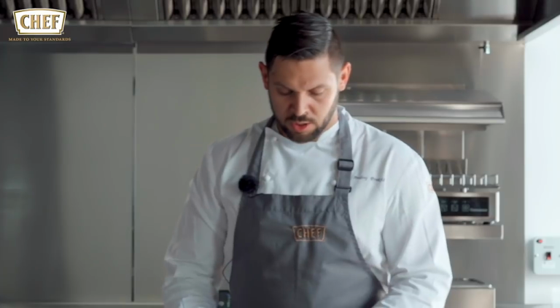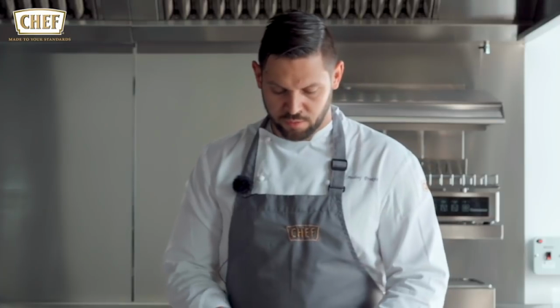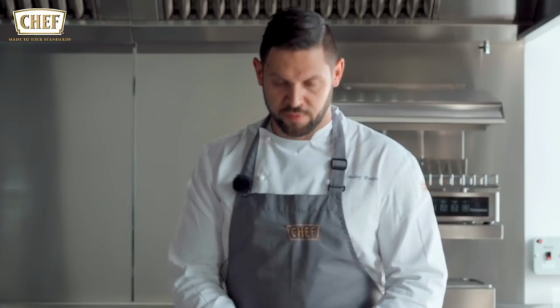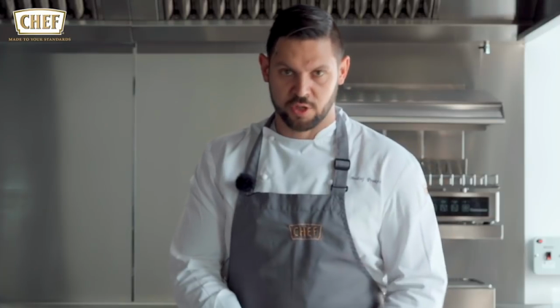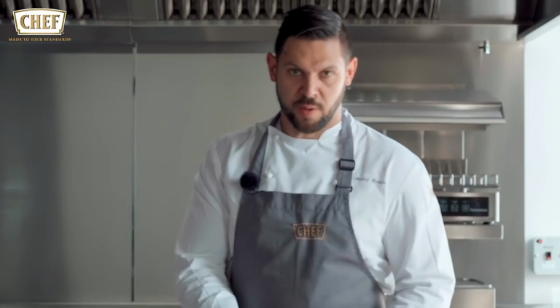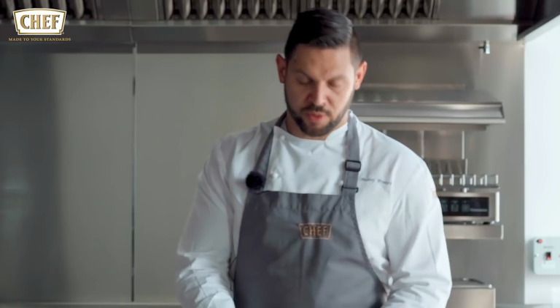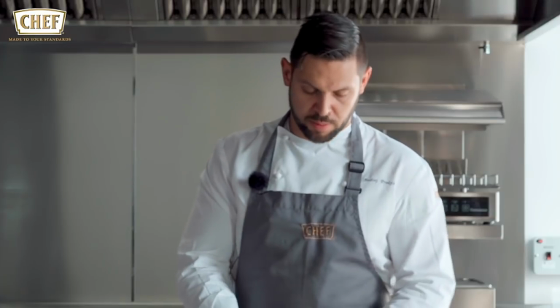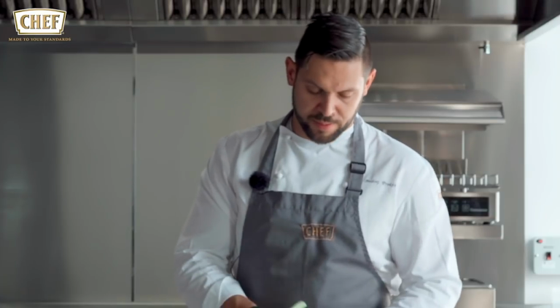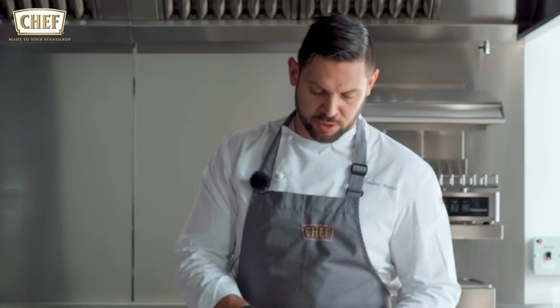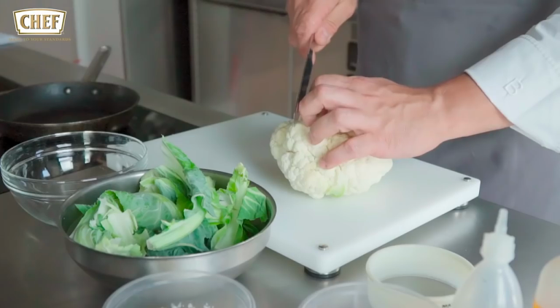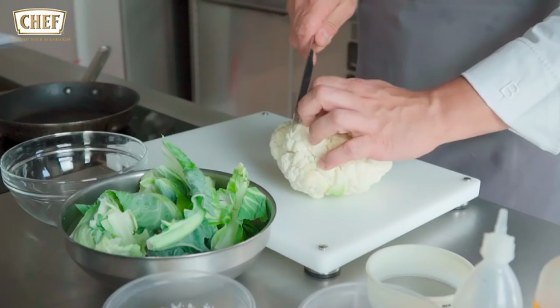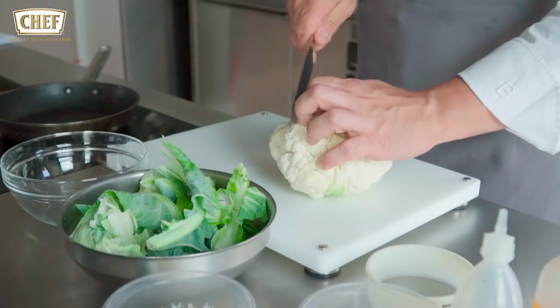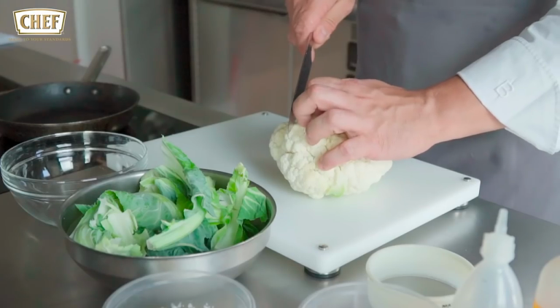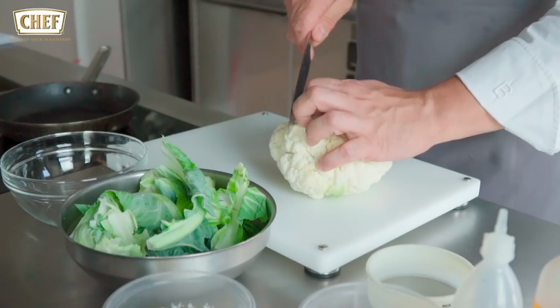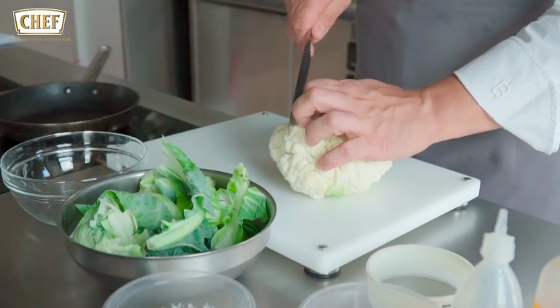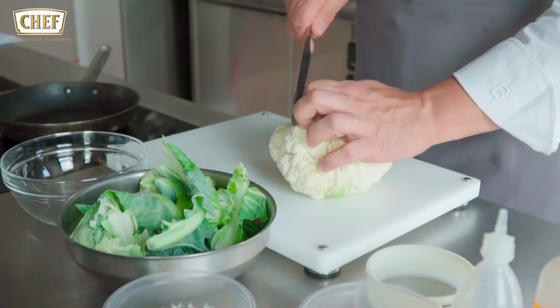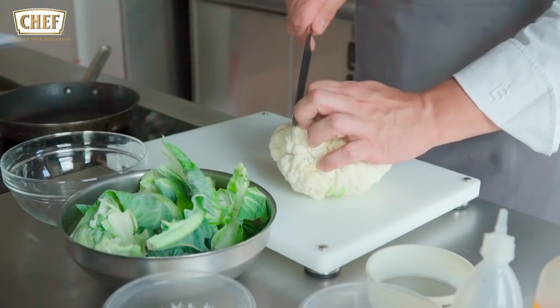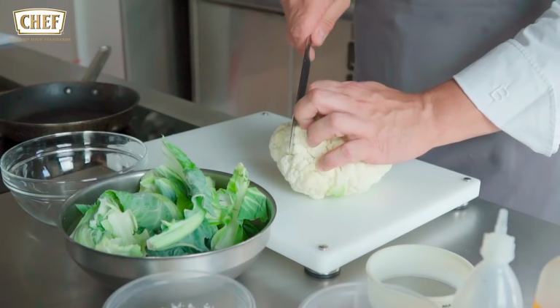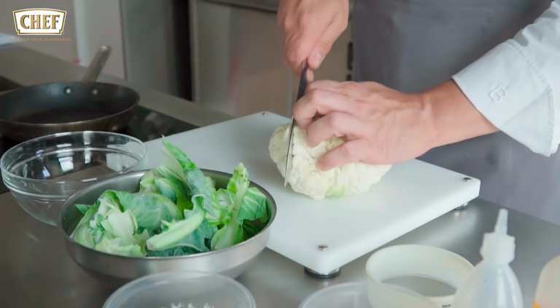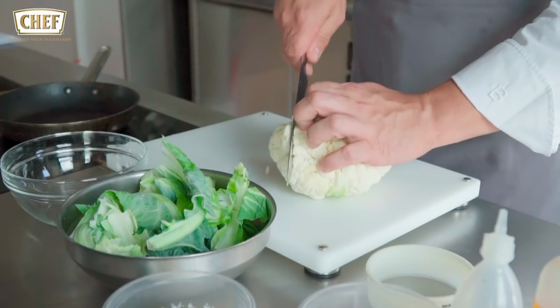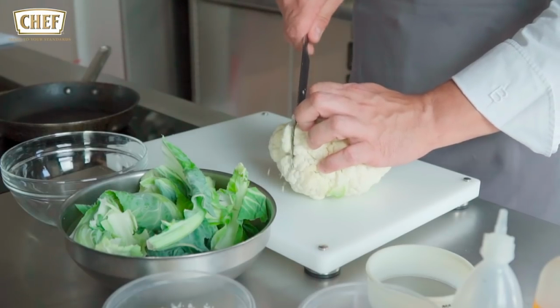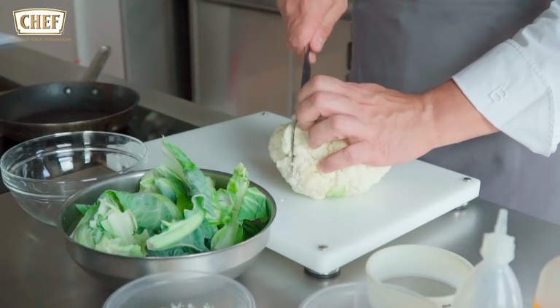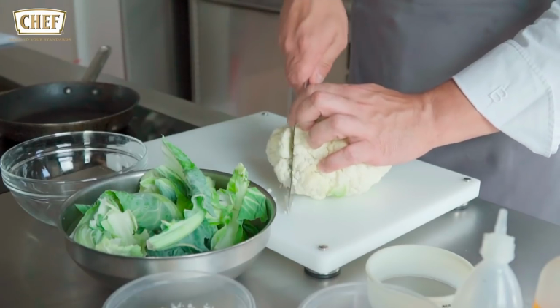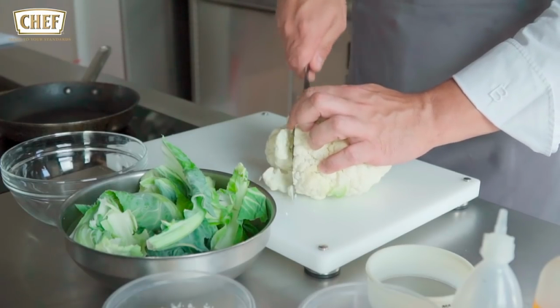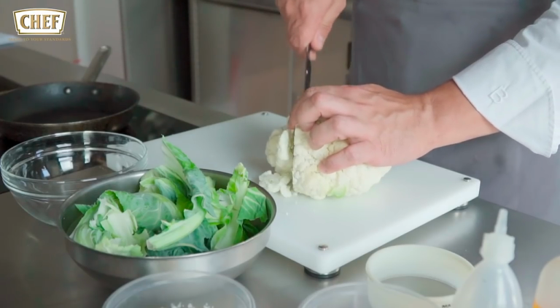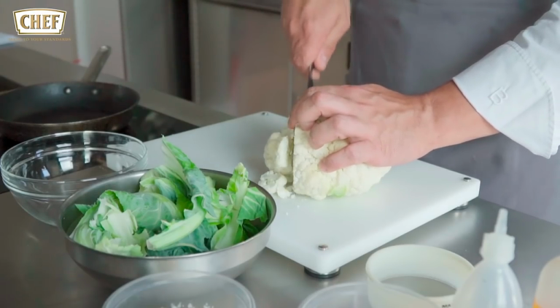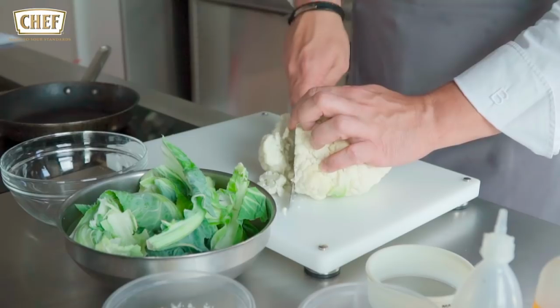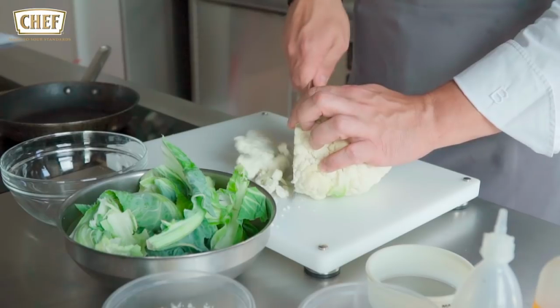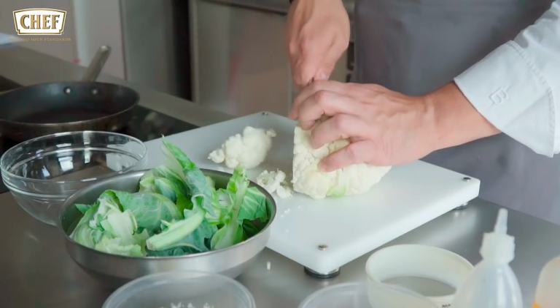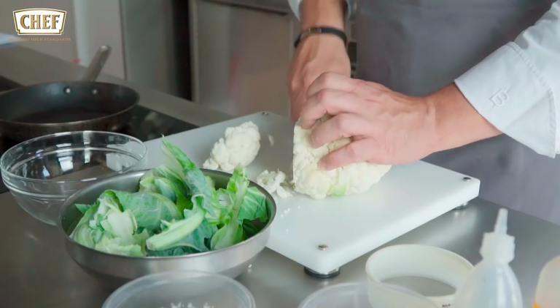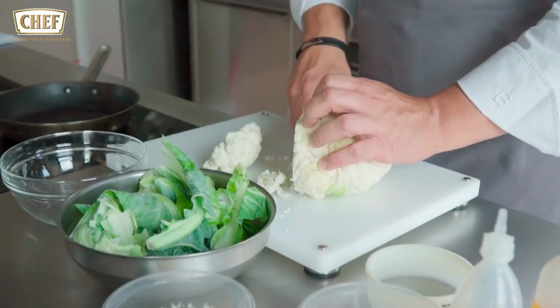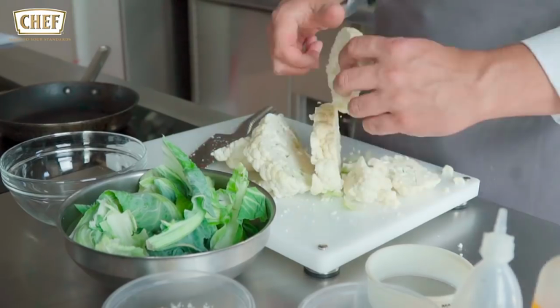For the first part, we're going to be prepping the cauliflower. Get a nice piece of whole cauliflower.